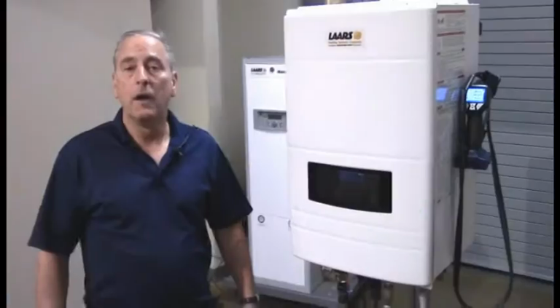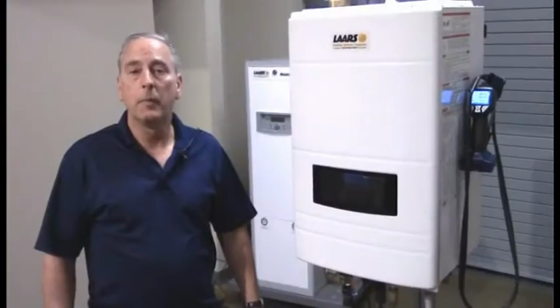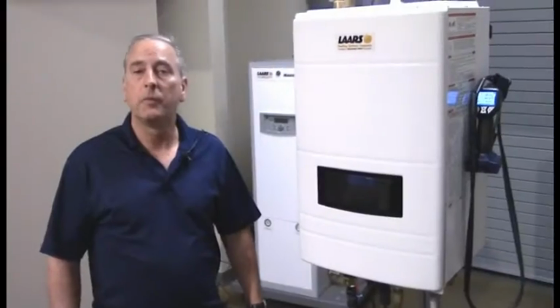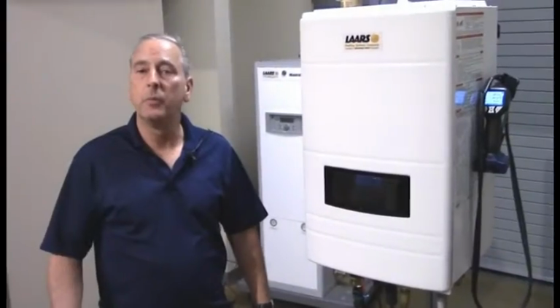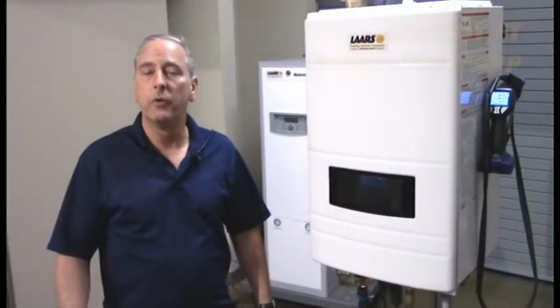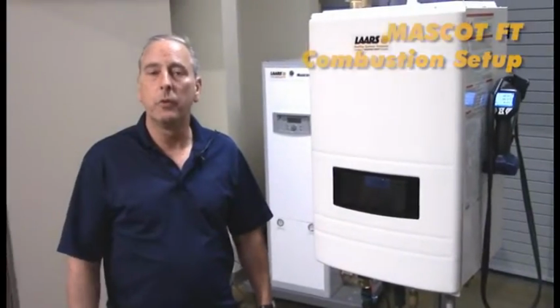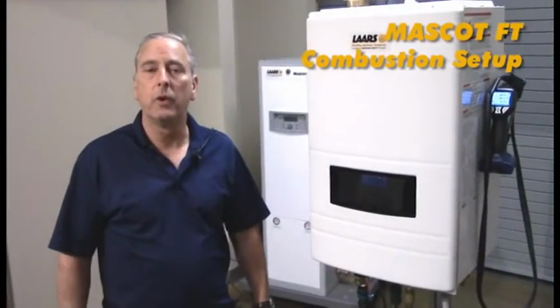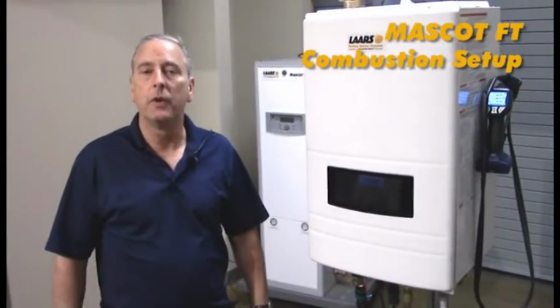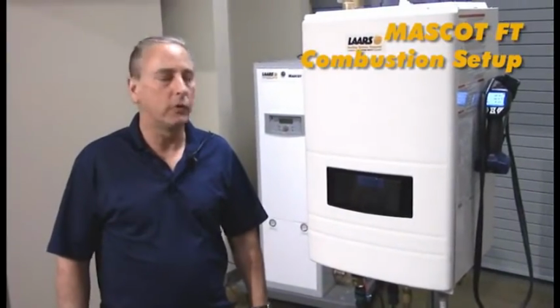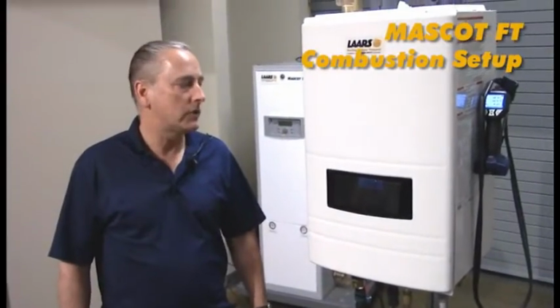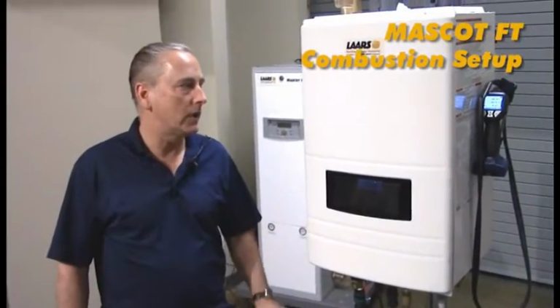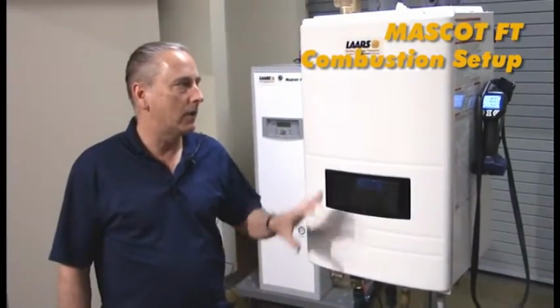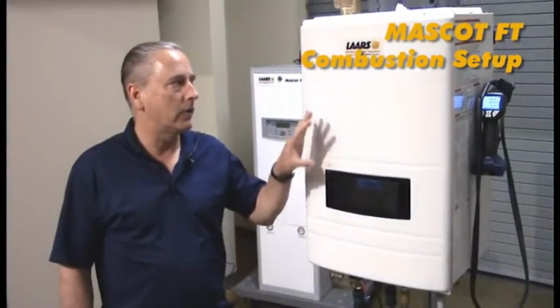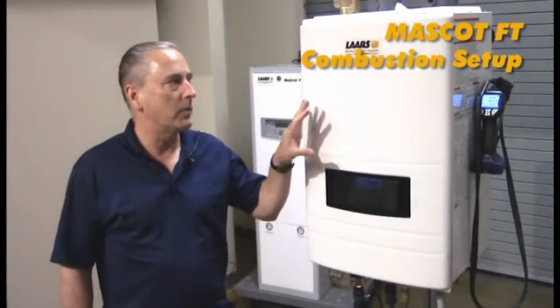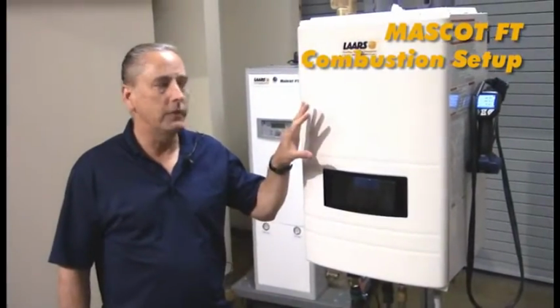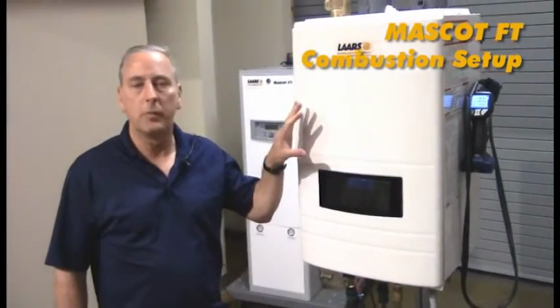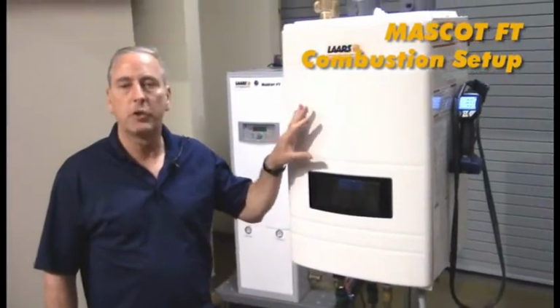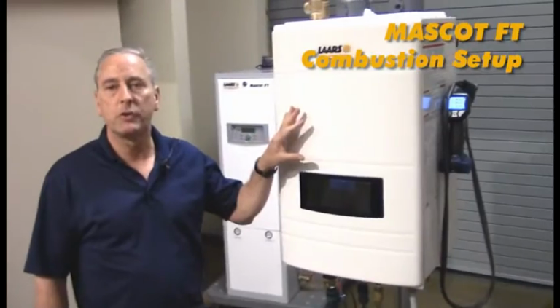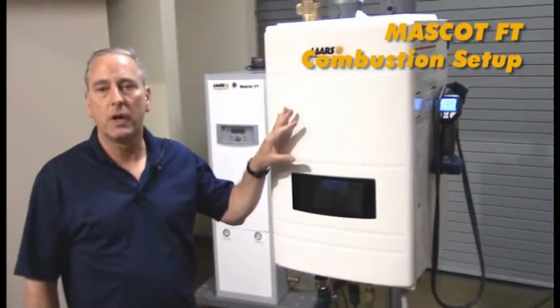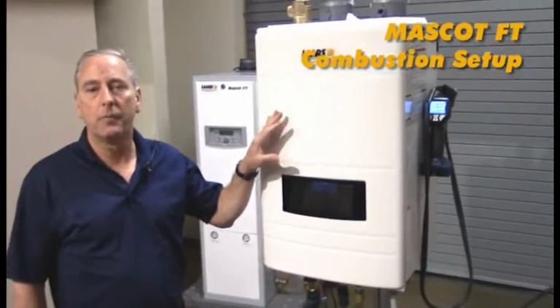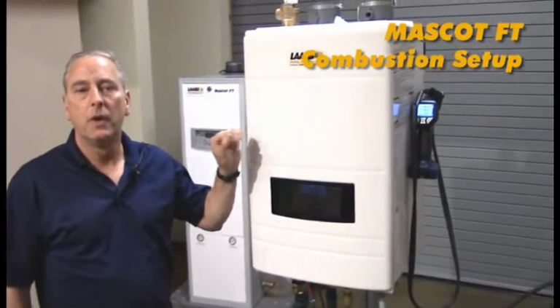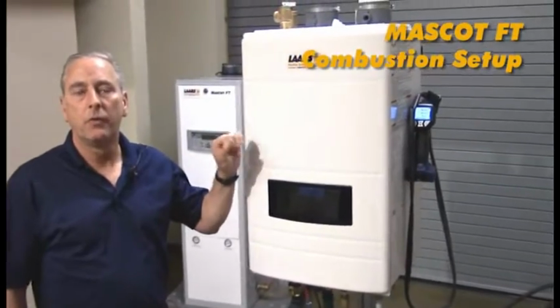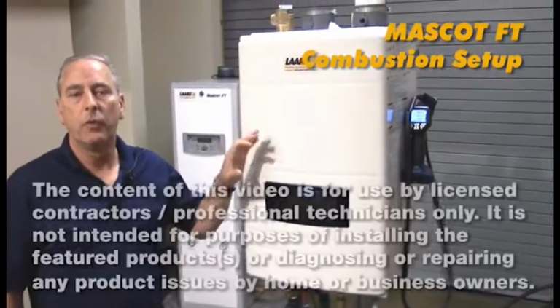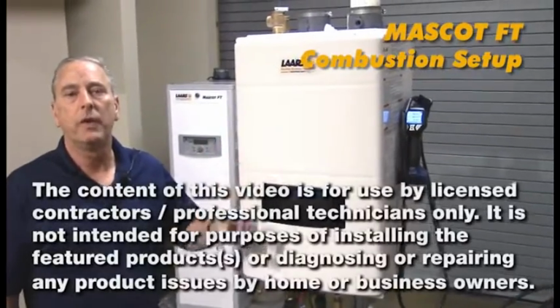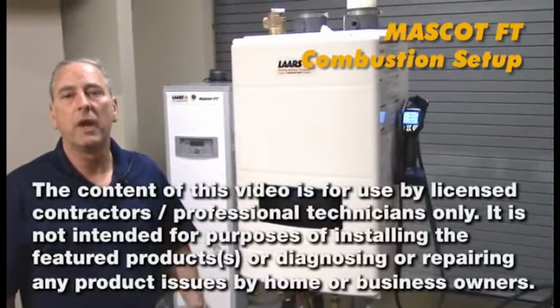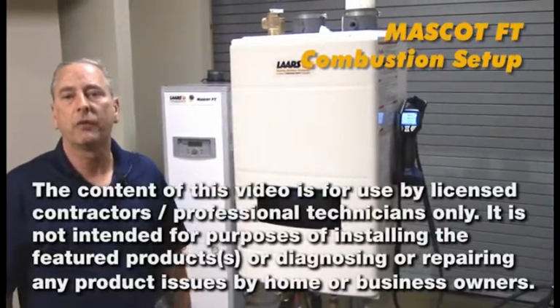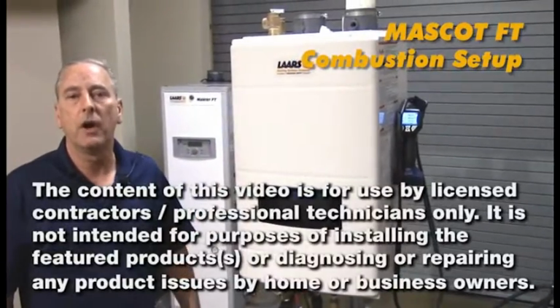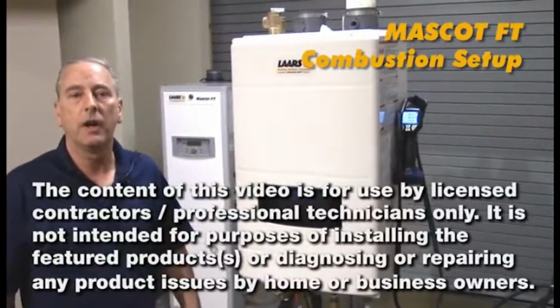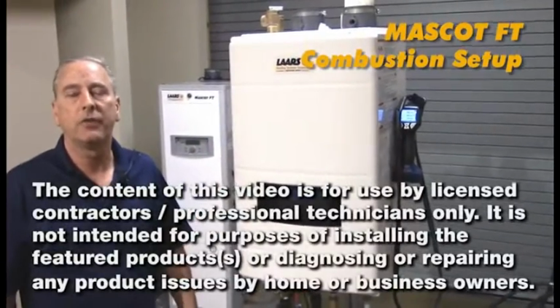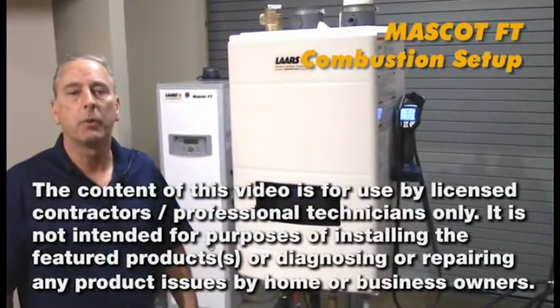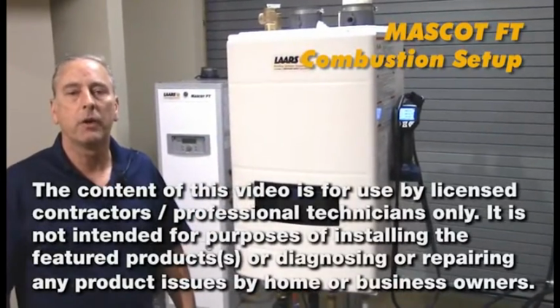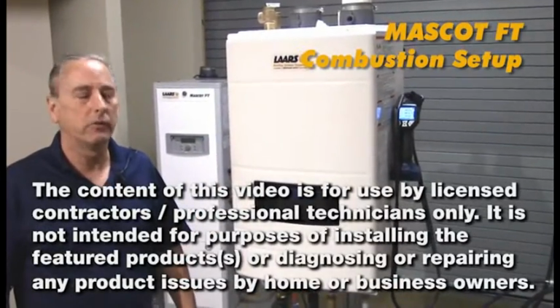Hi, my name is Steve Maruzzi. We're here at the training center, and we're going to talk about the combustion setup for the Mascot FT products.